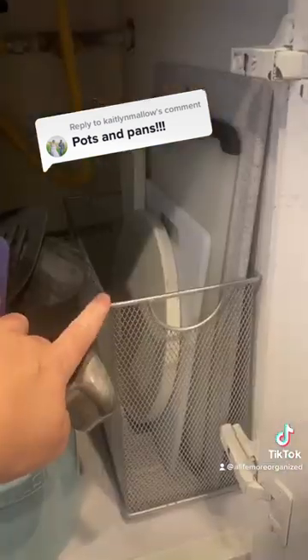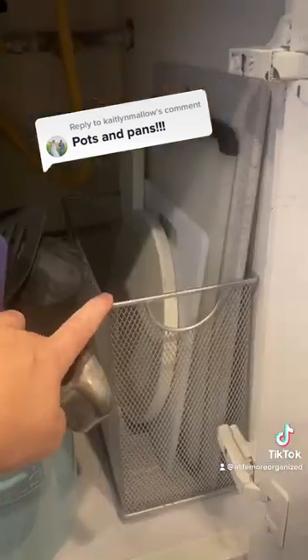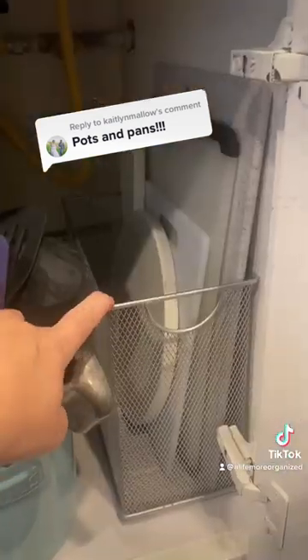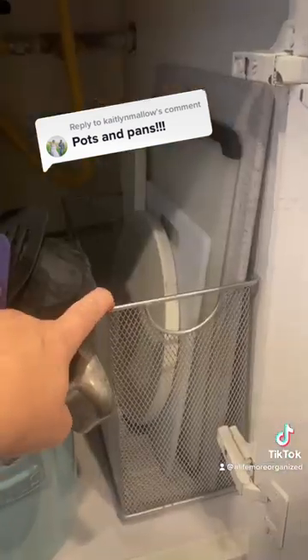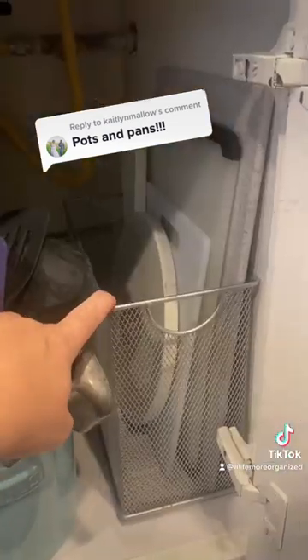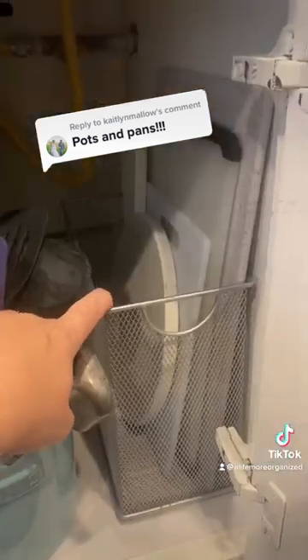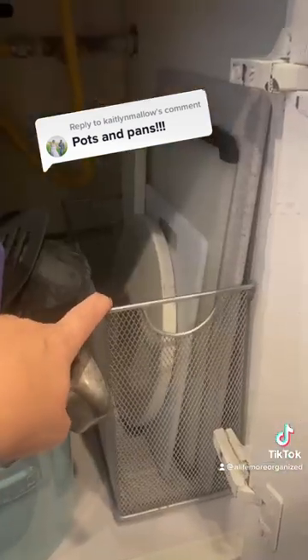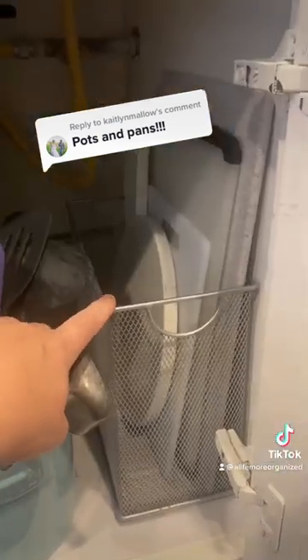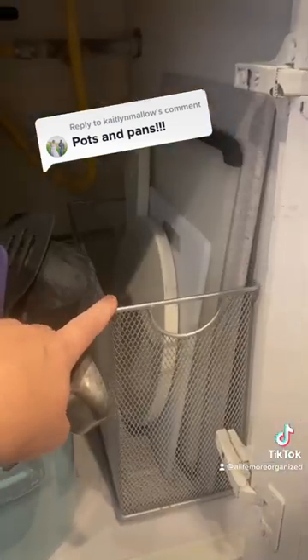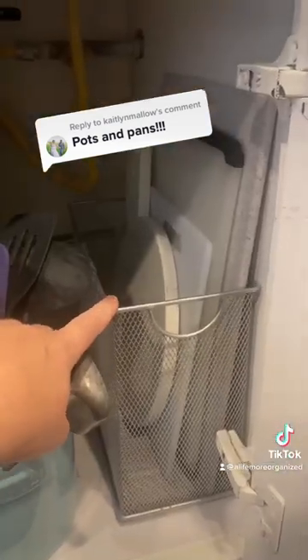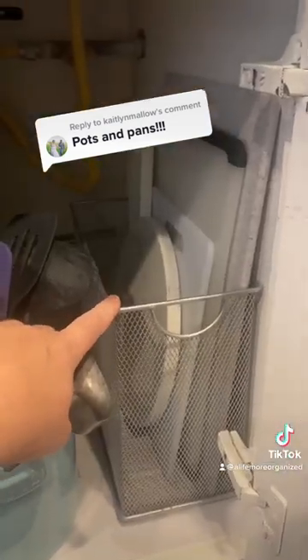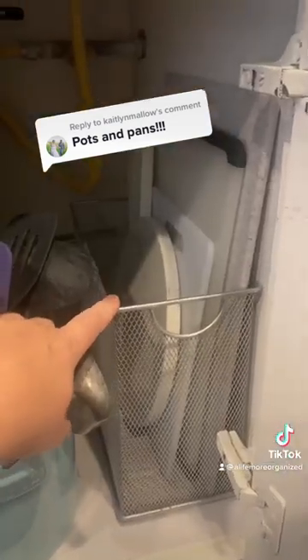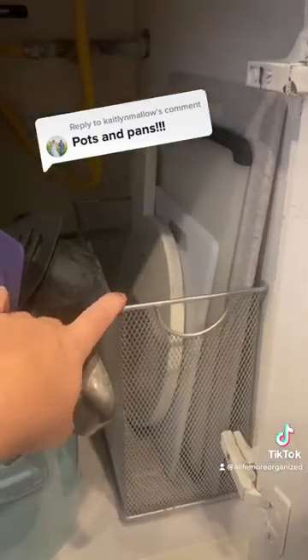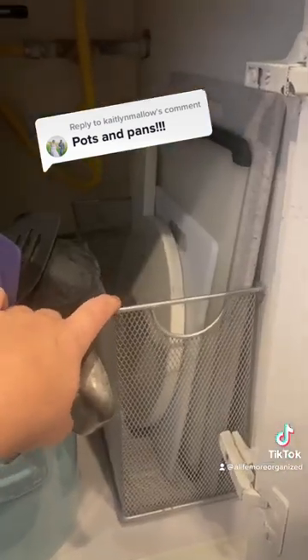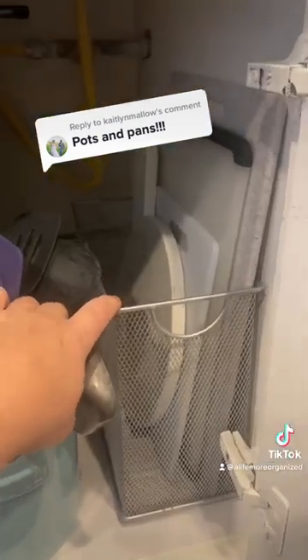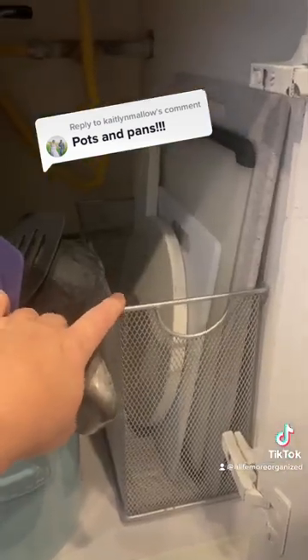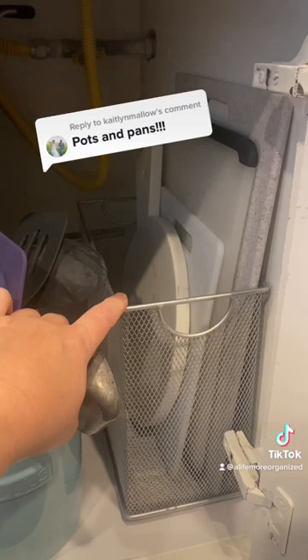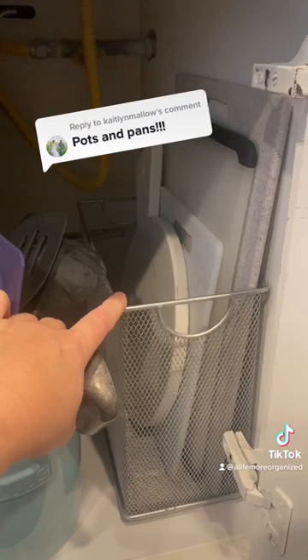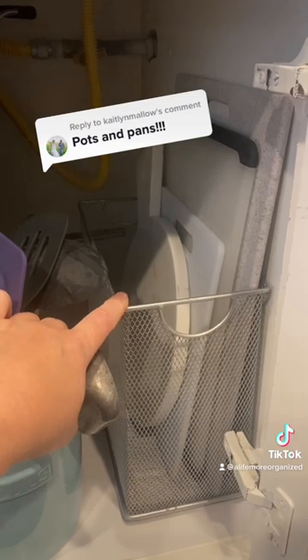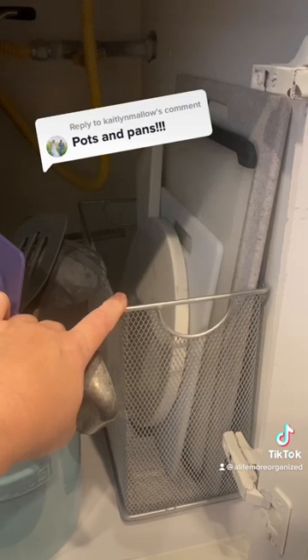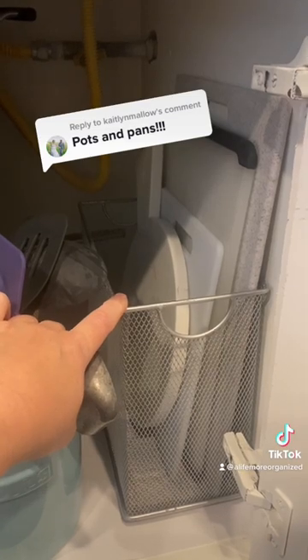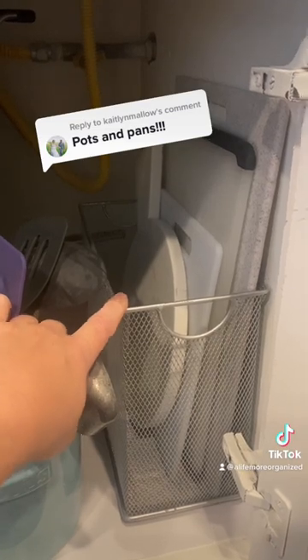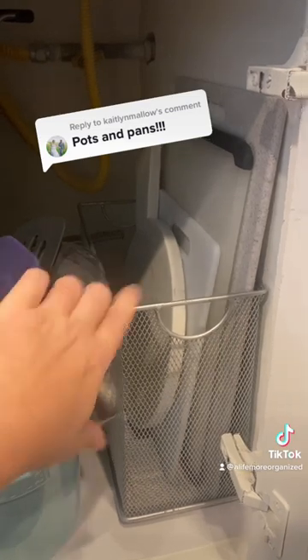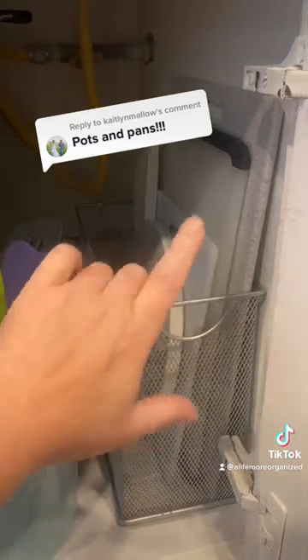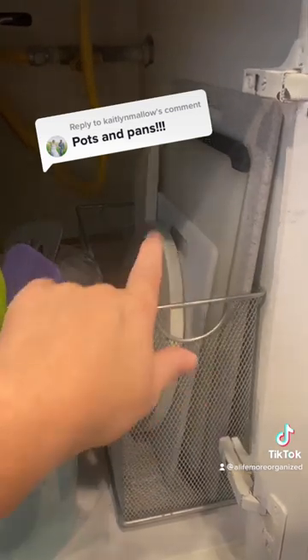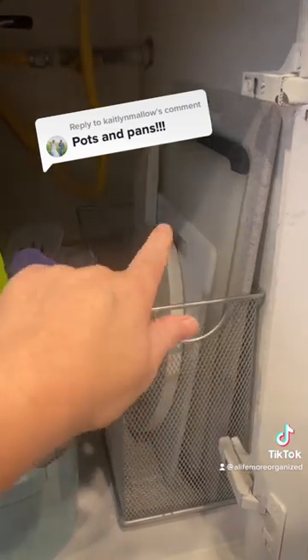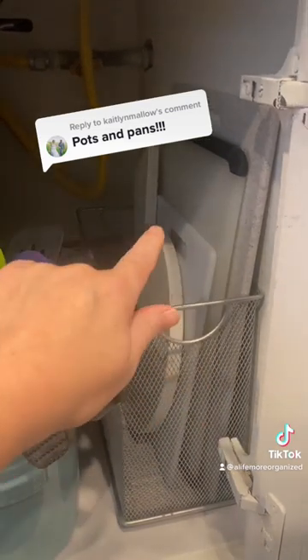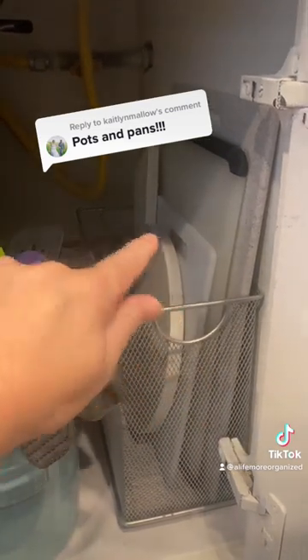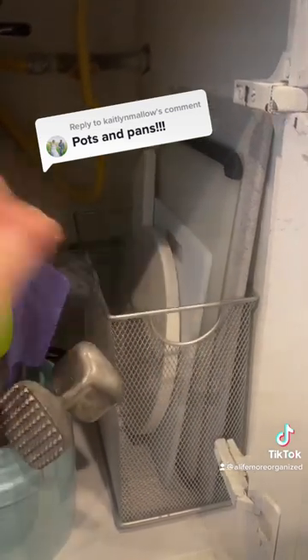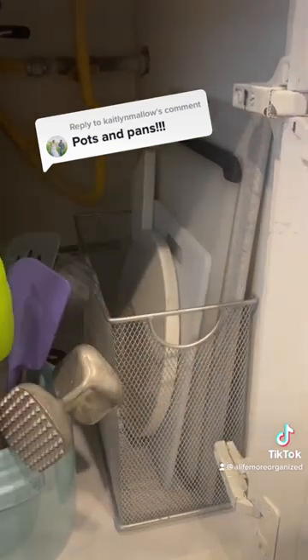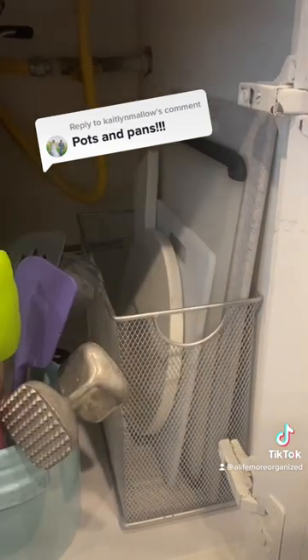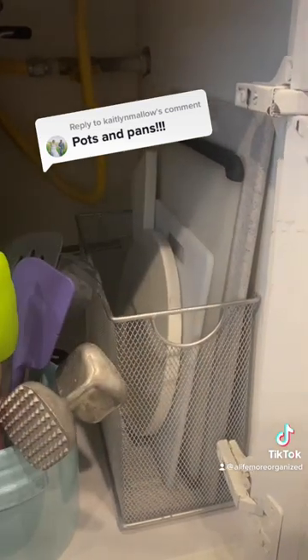This is actually a file folder — like a hanging file folder box — that I keep cutting boards in.